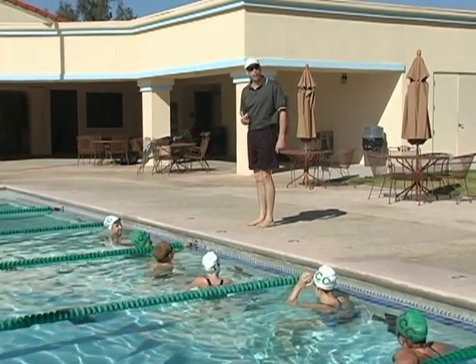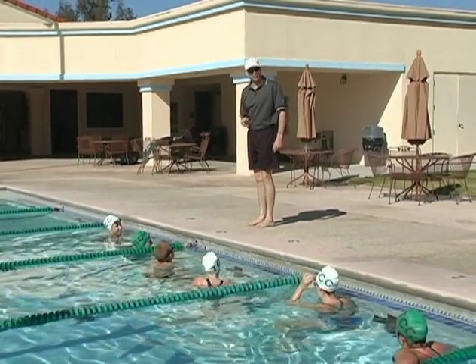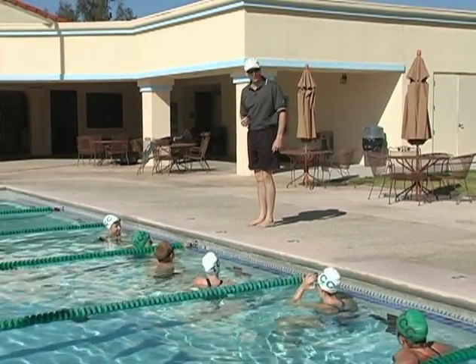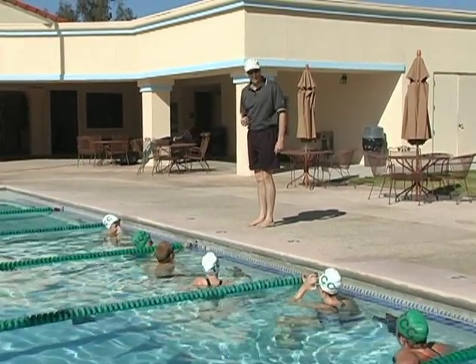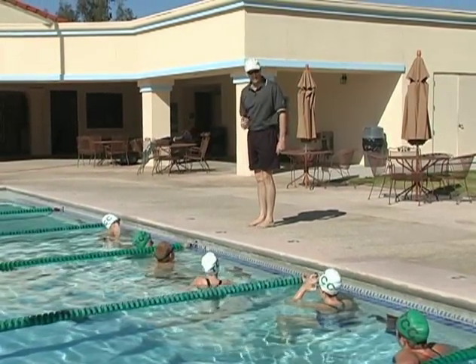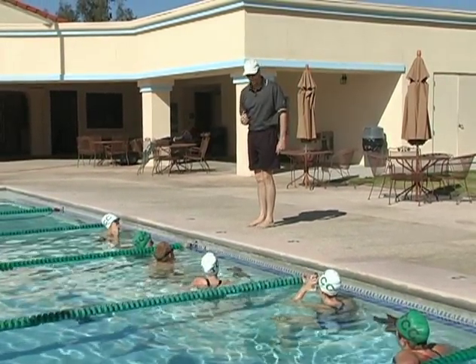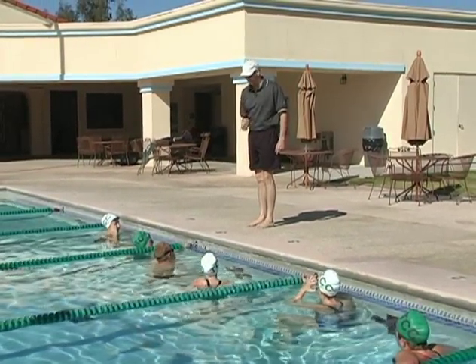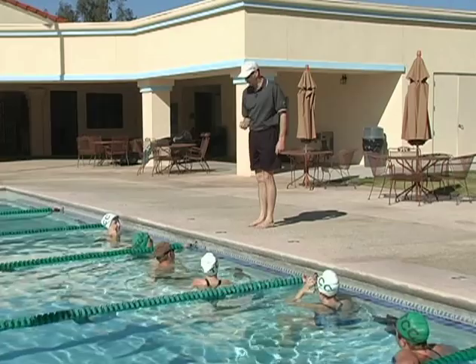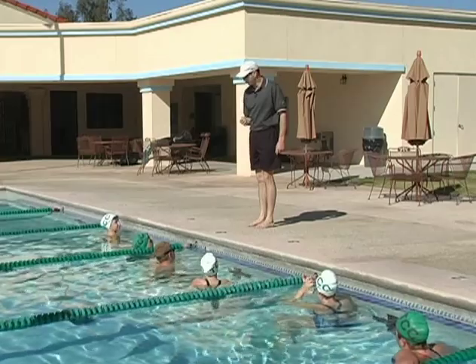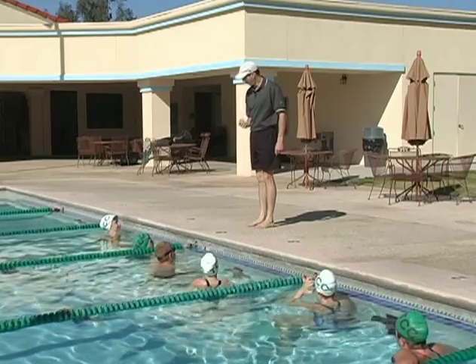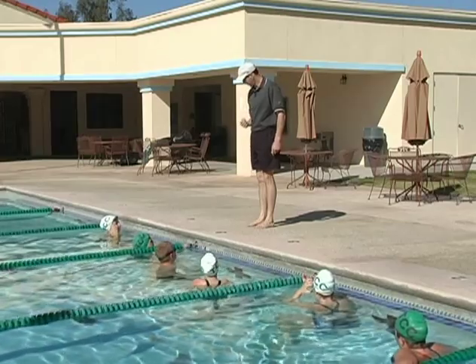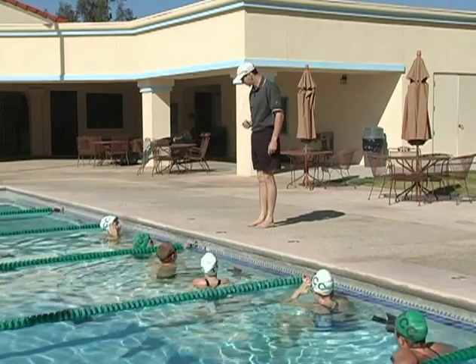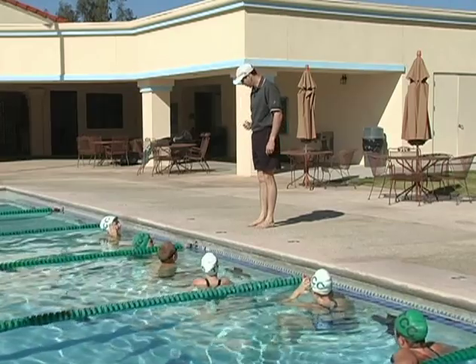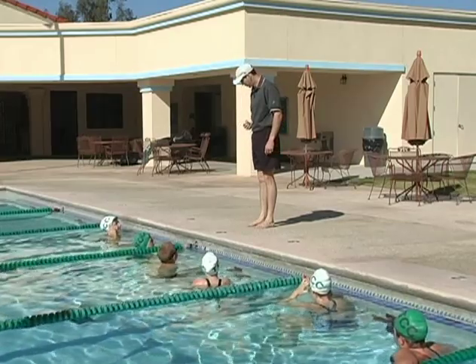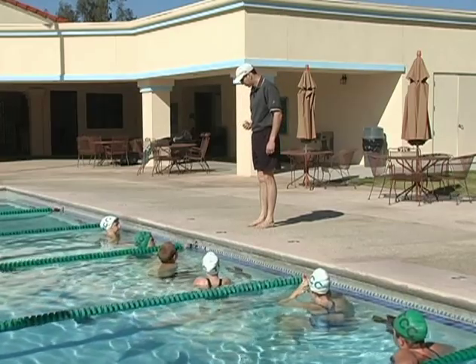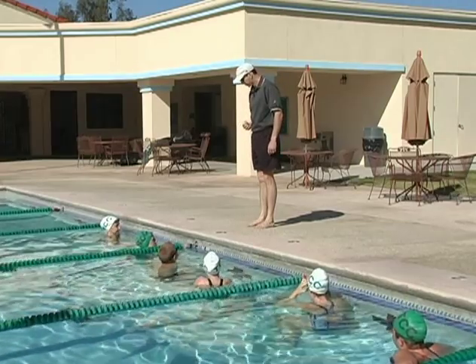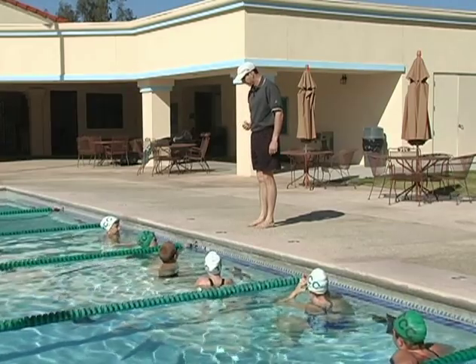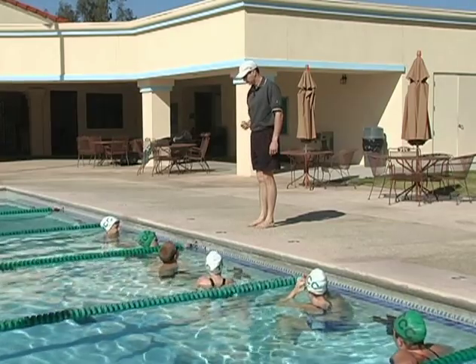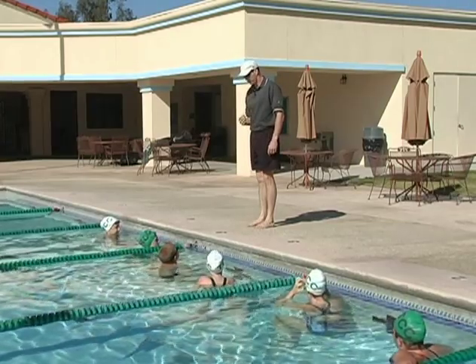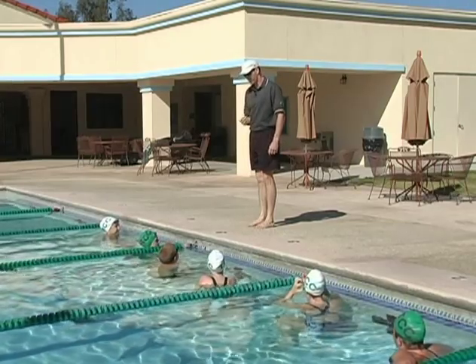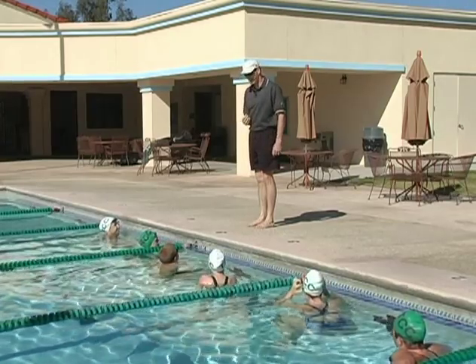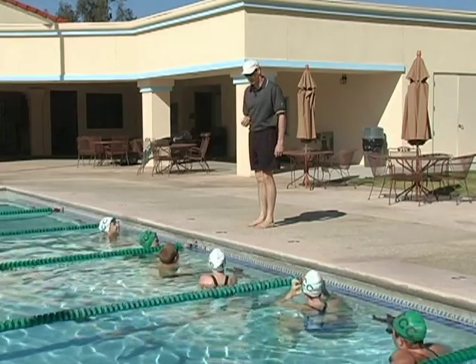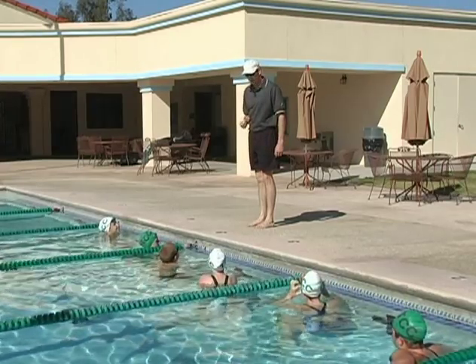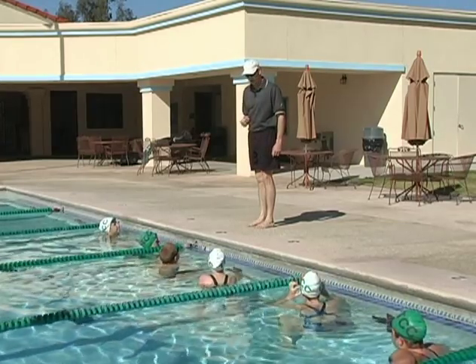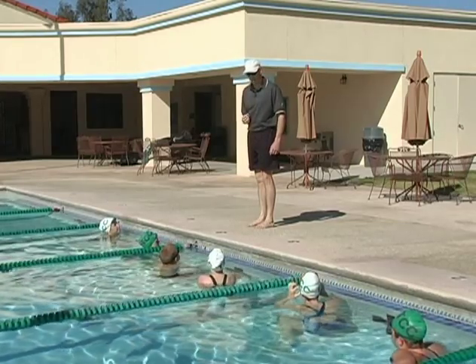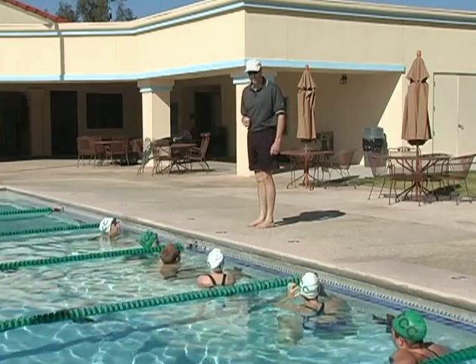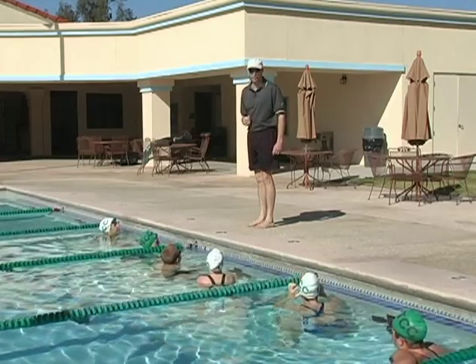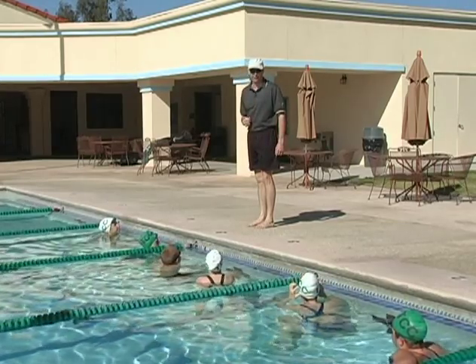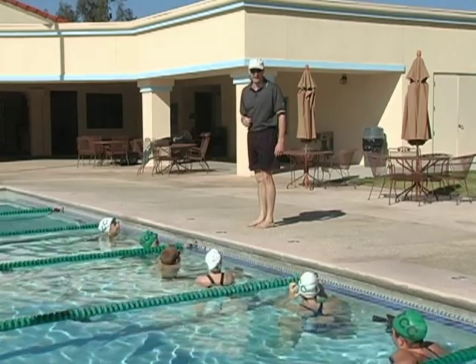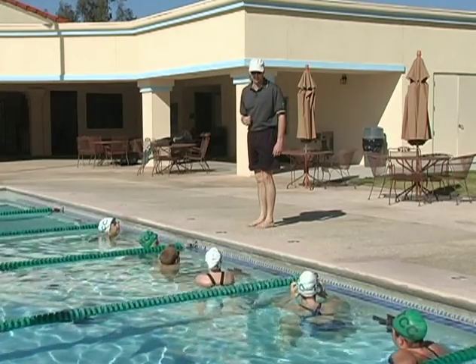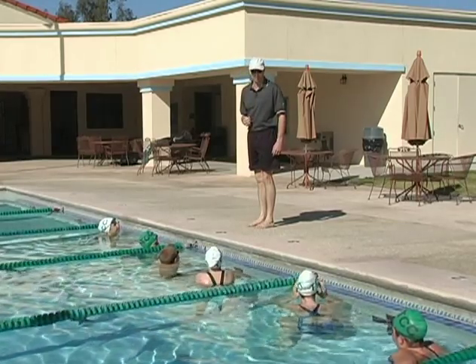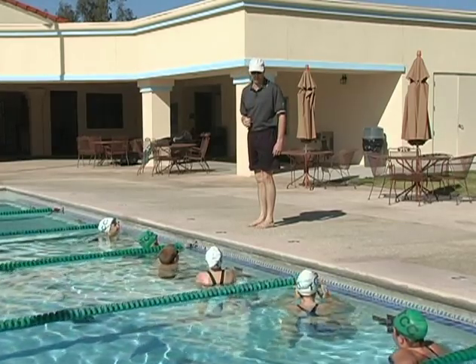Butterfly is a full body stroke. It's one of the reasons why you can go so fast in butterfly.